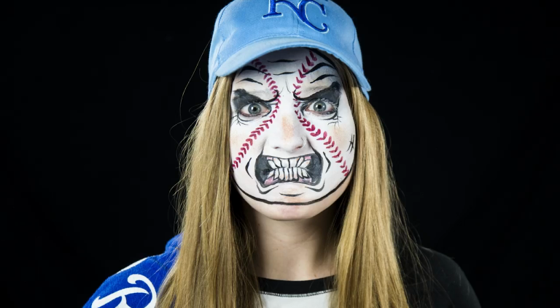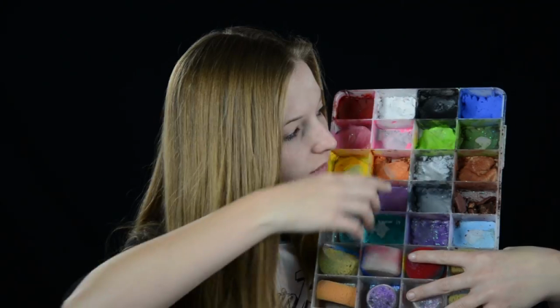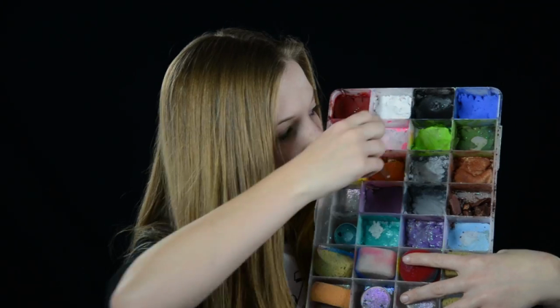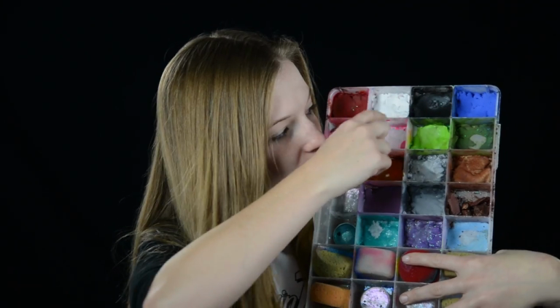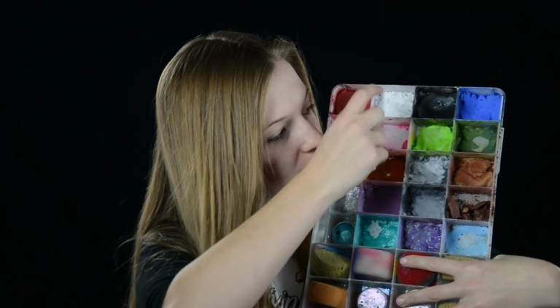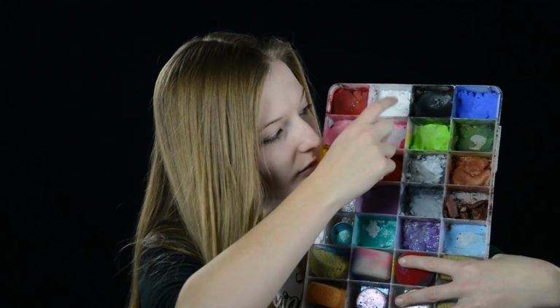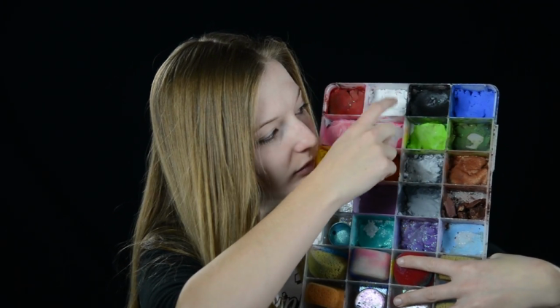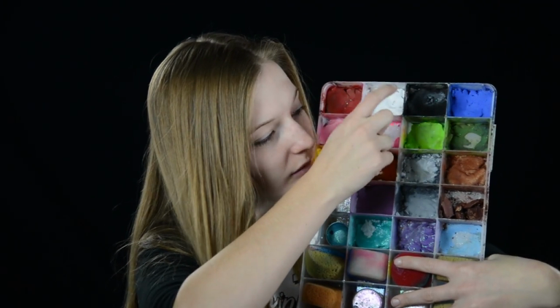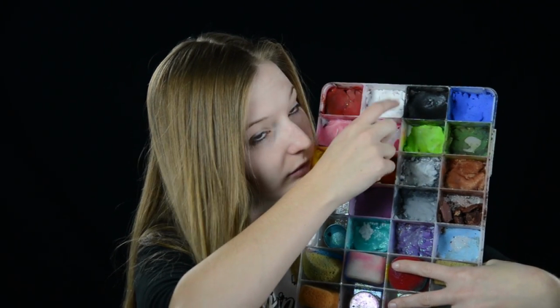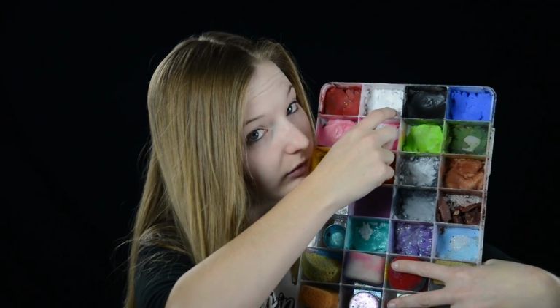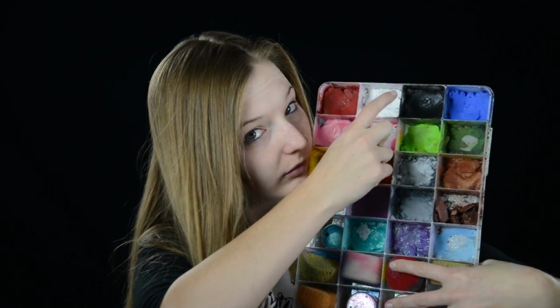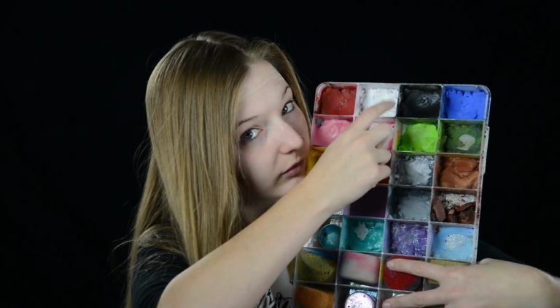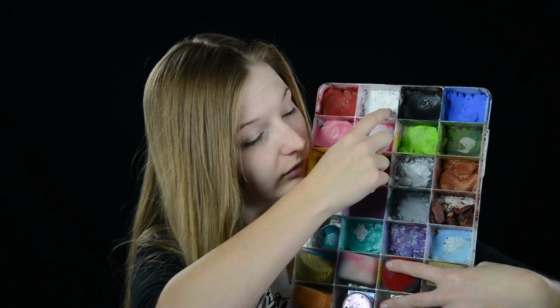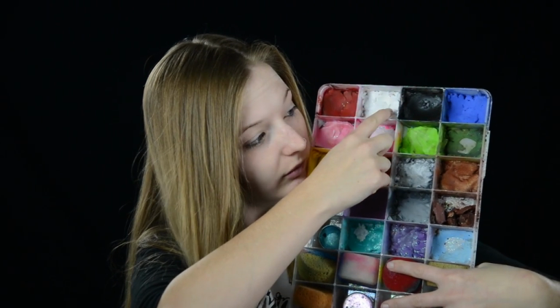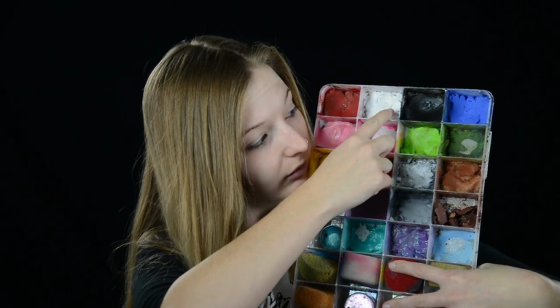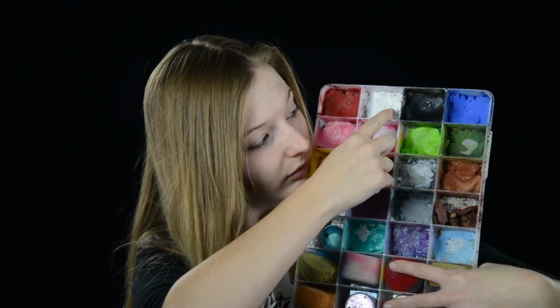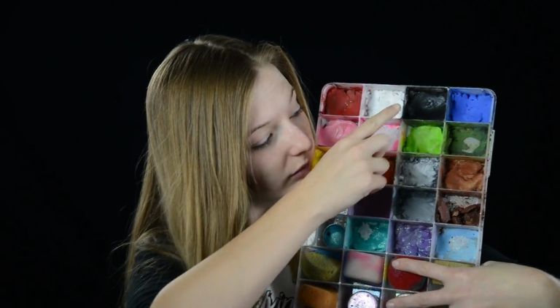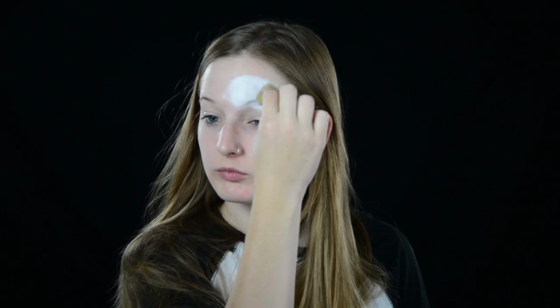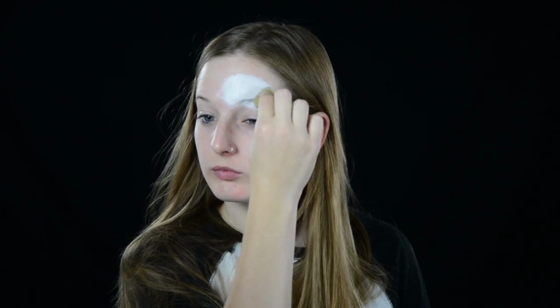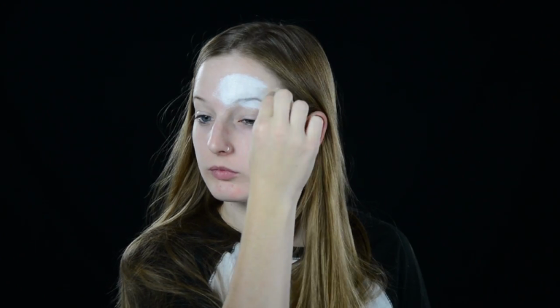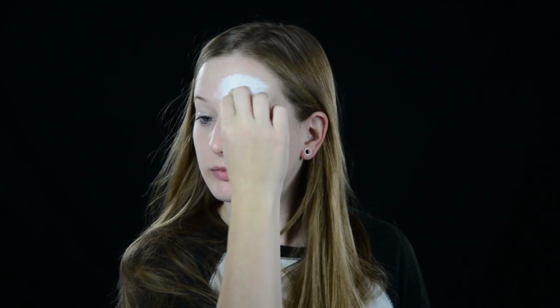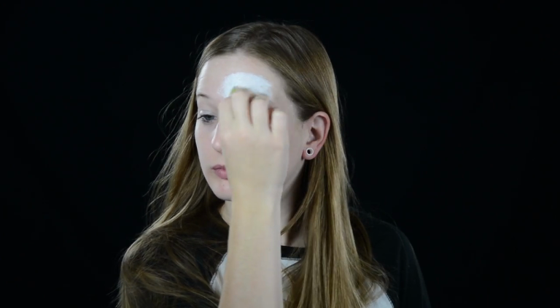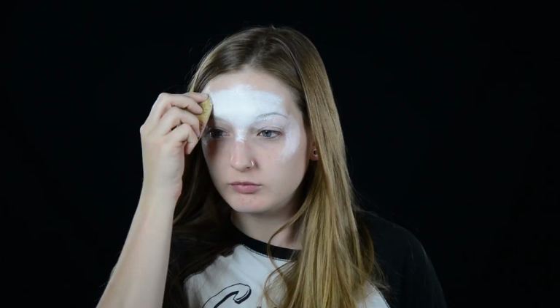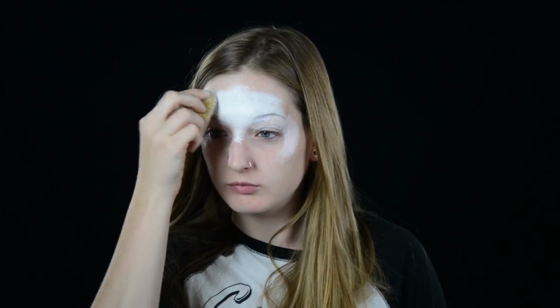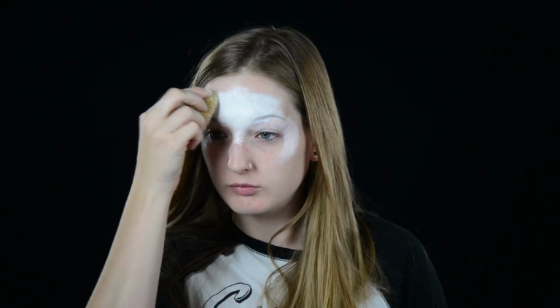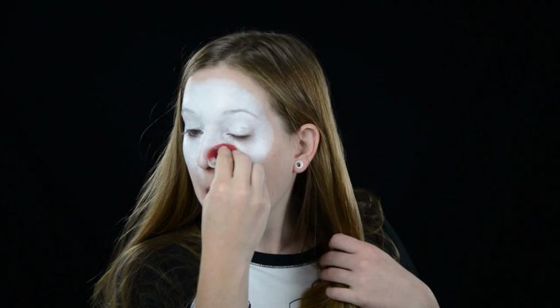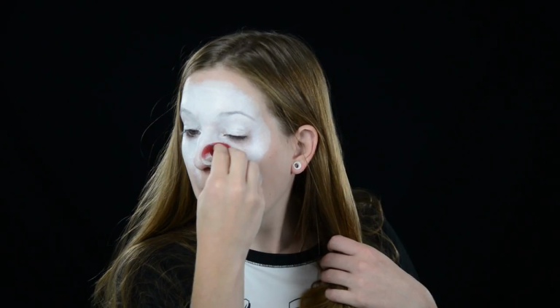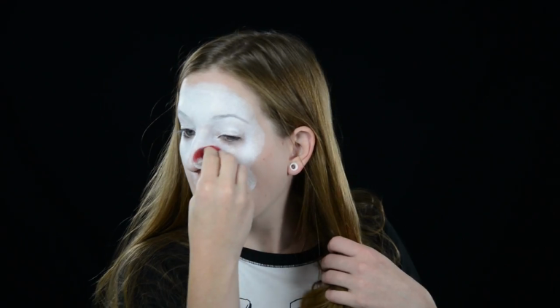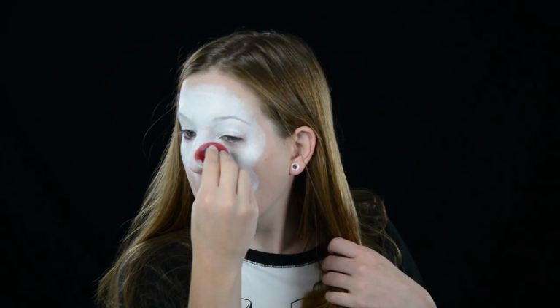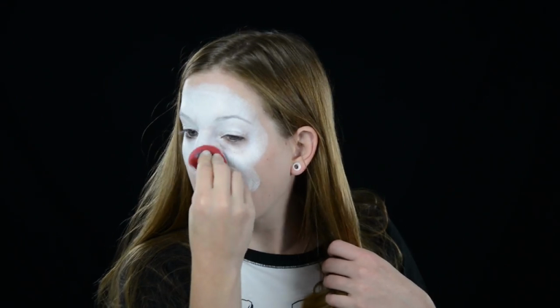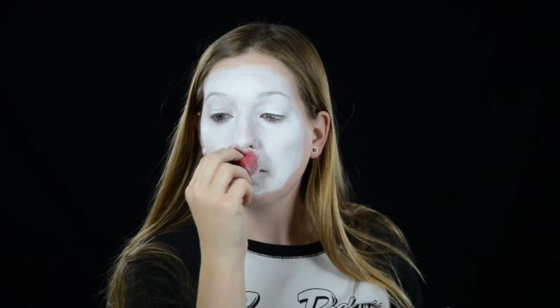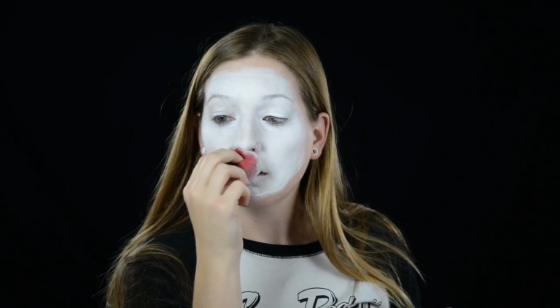I'm starting this look using some Snazaroo white face paint and all I'm gonna do is paint a big white circle all over my face.